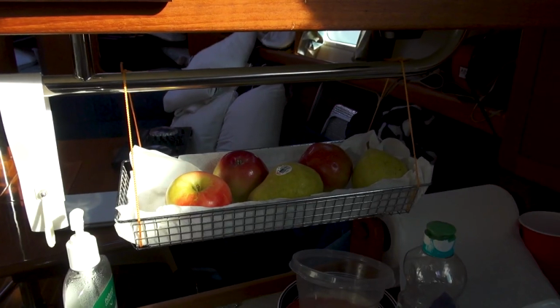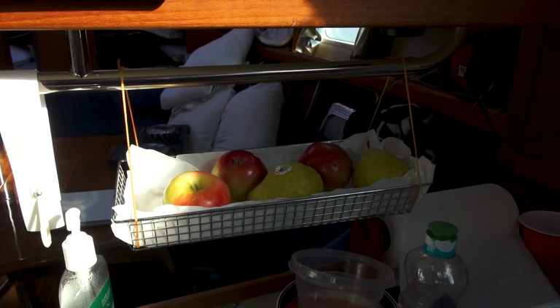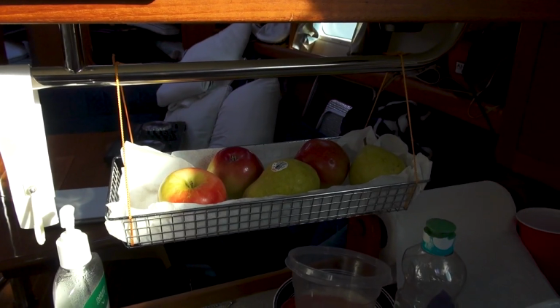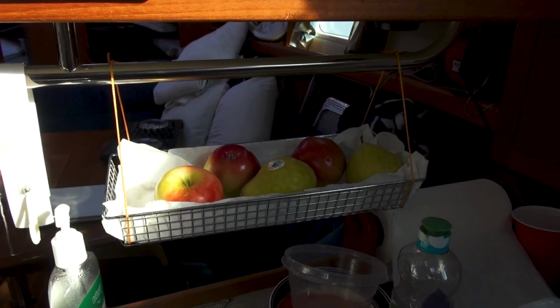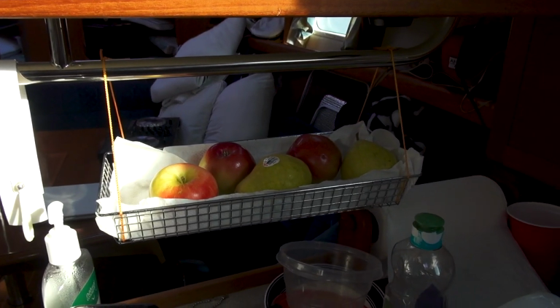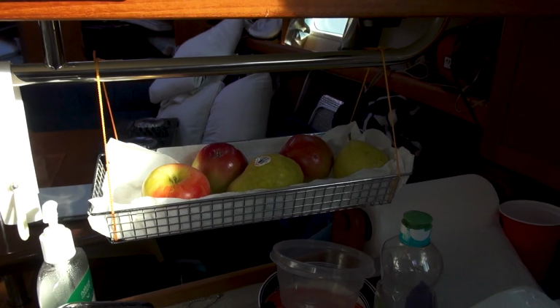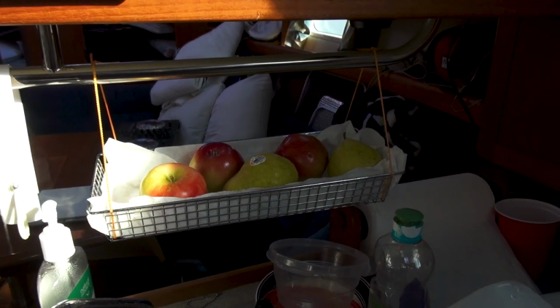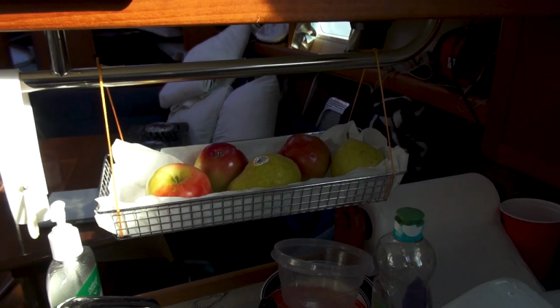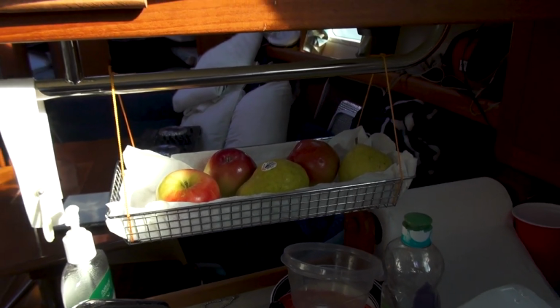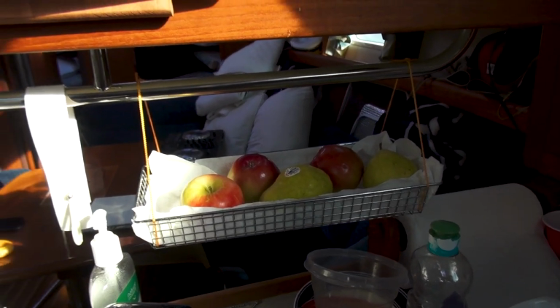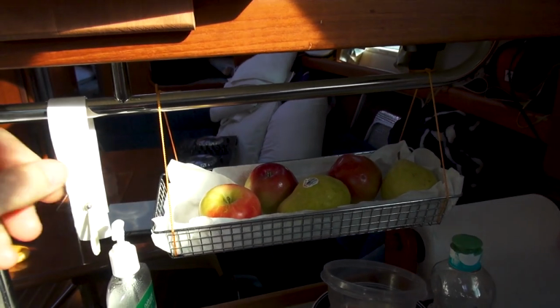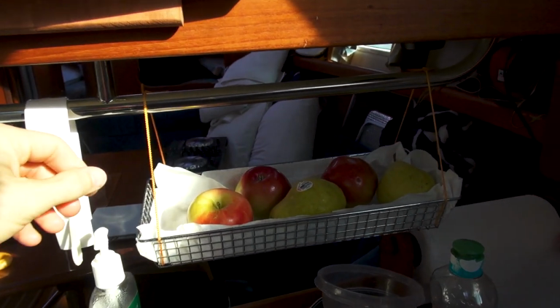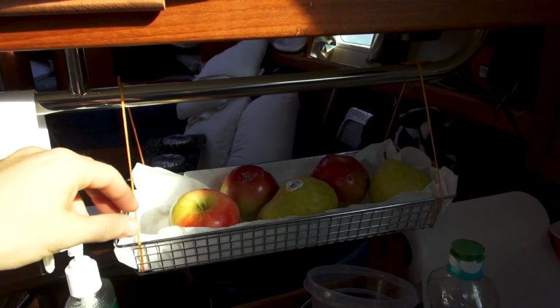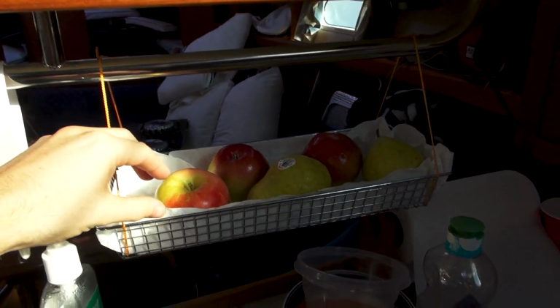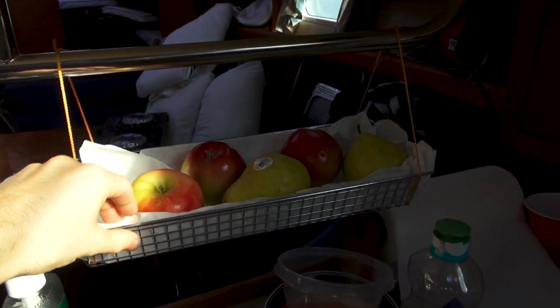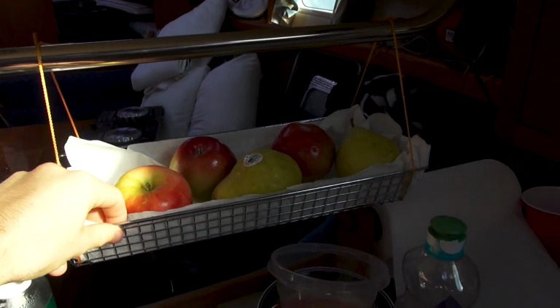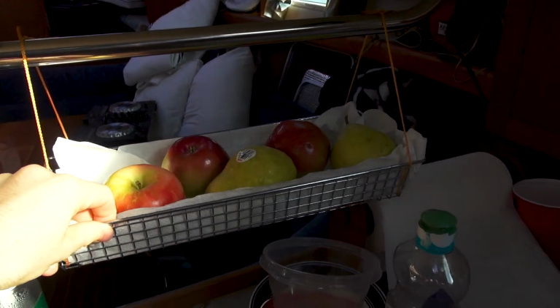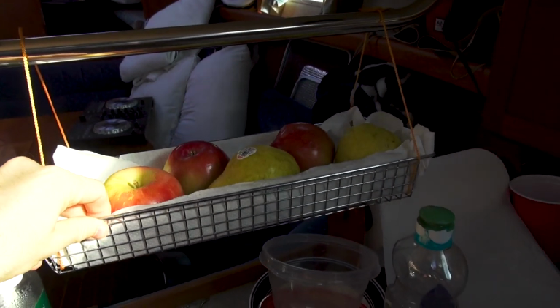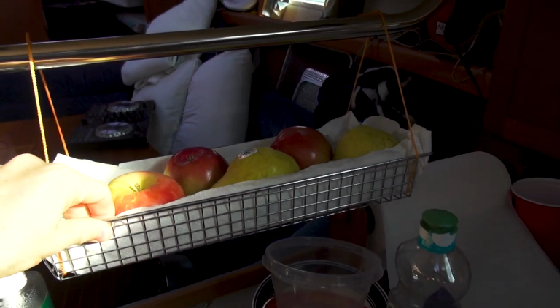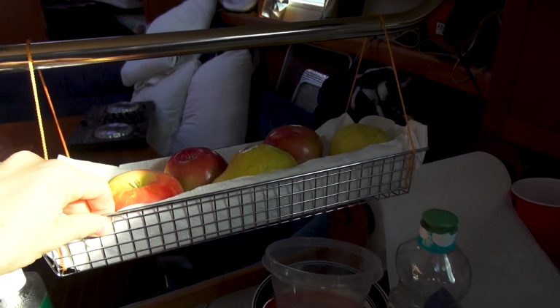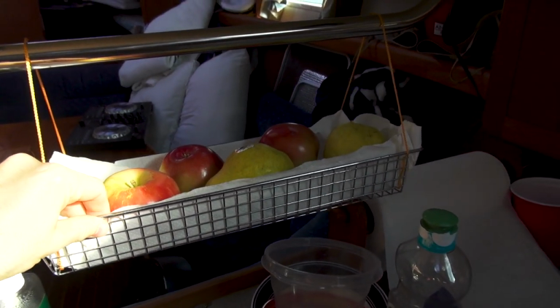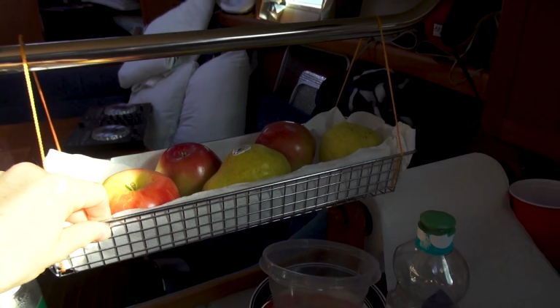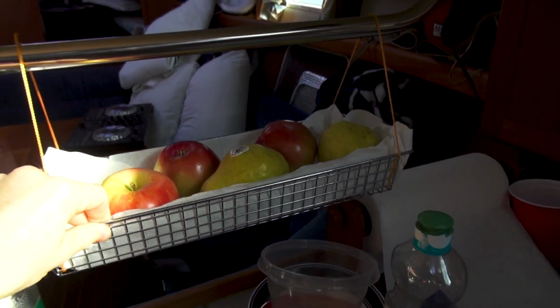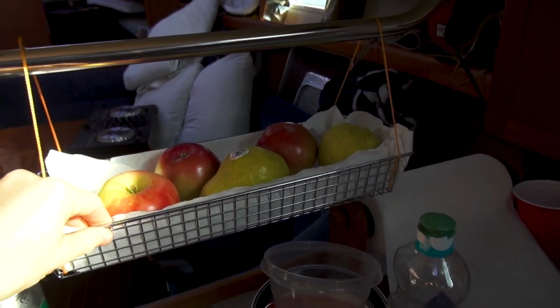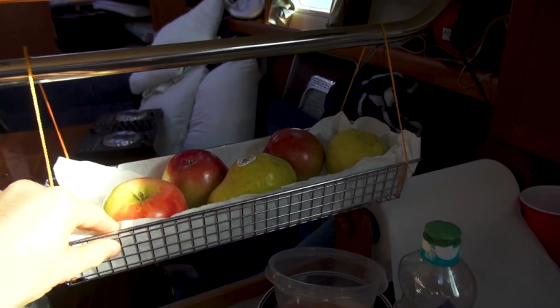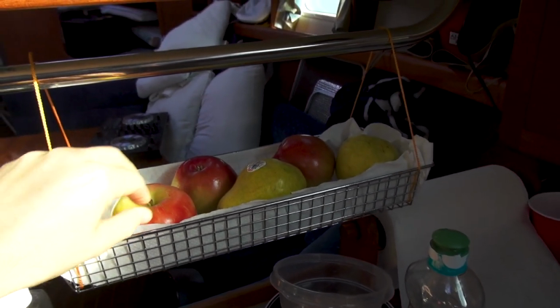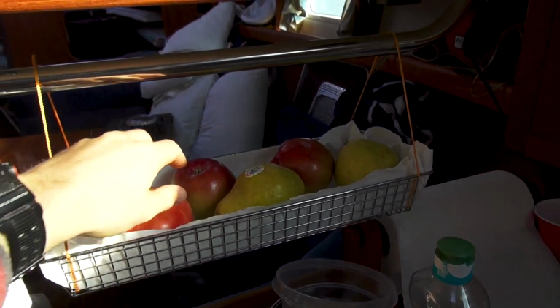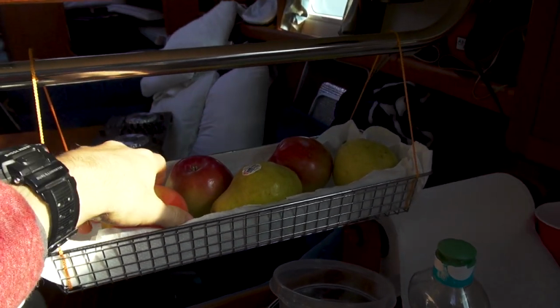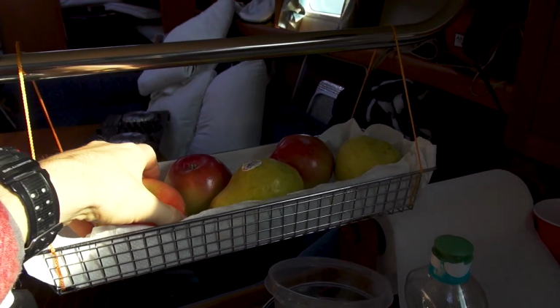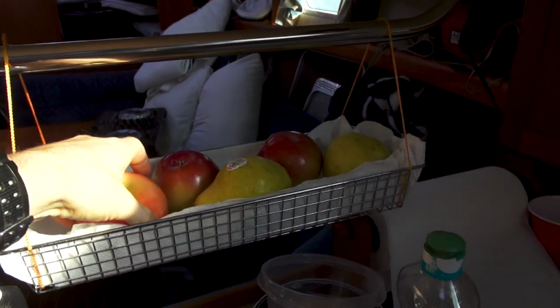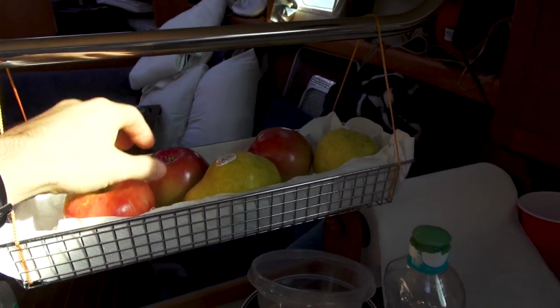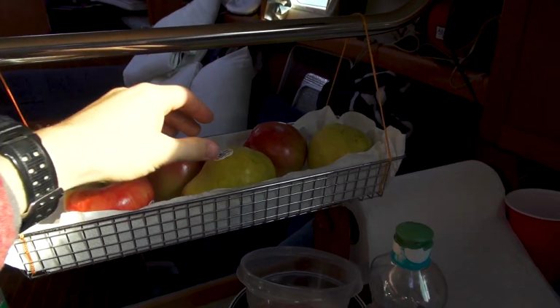The banana hammock is looking good — no bananas today, just some apples and pears.